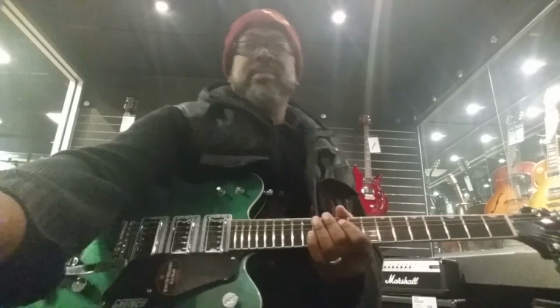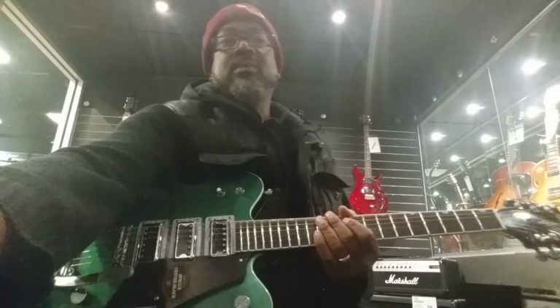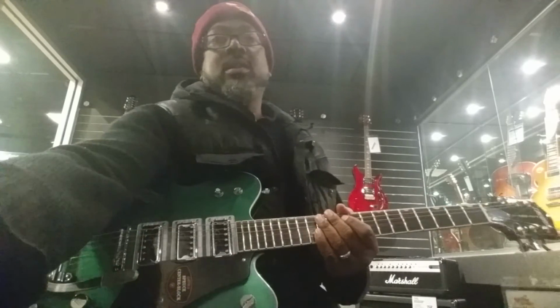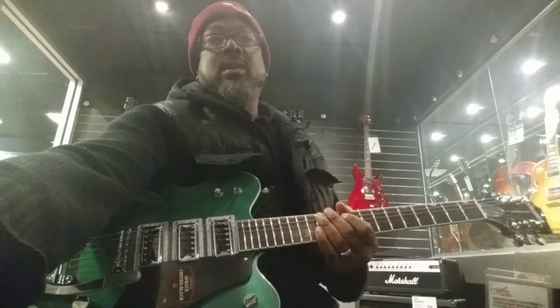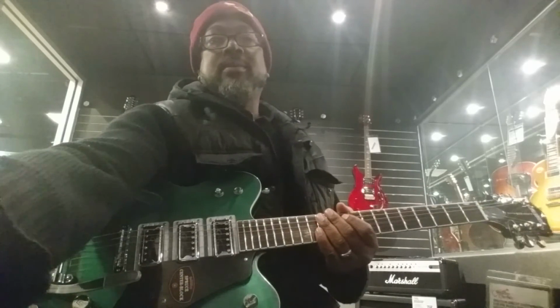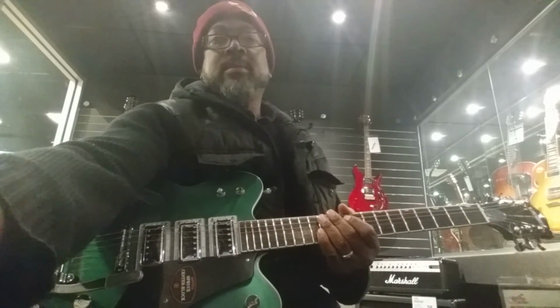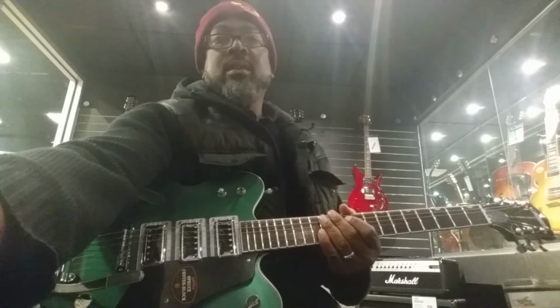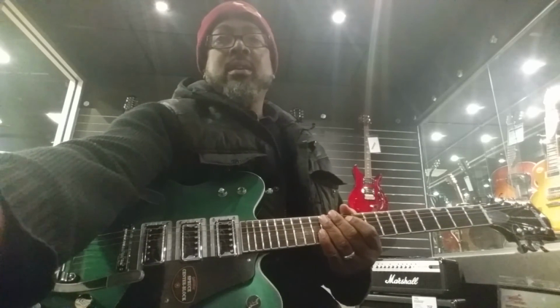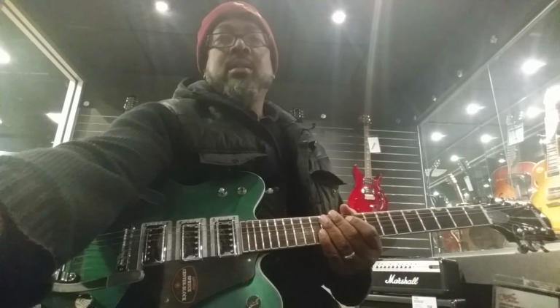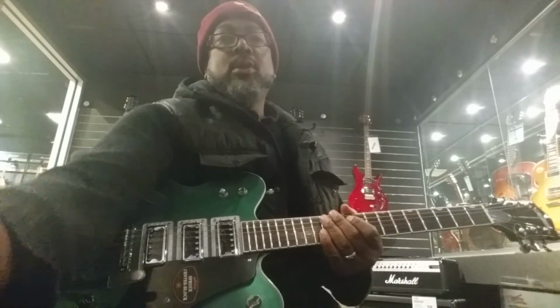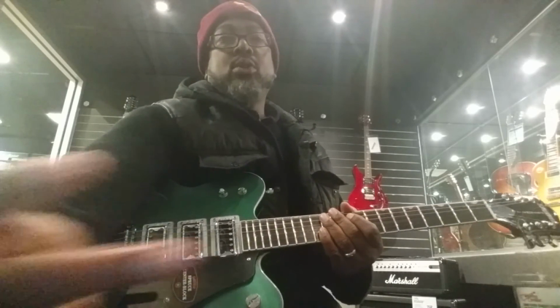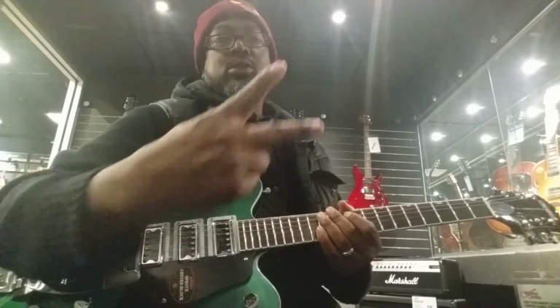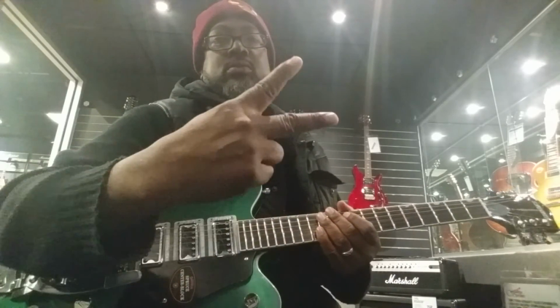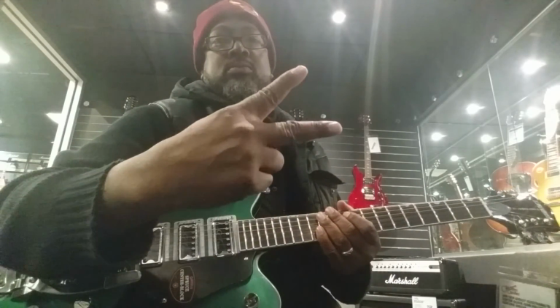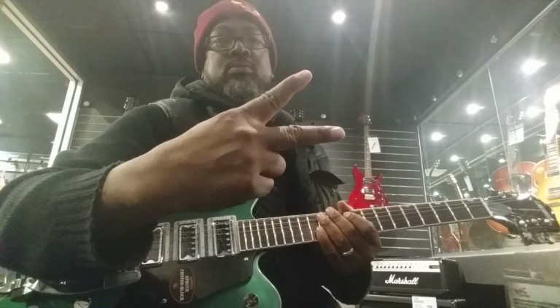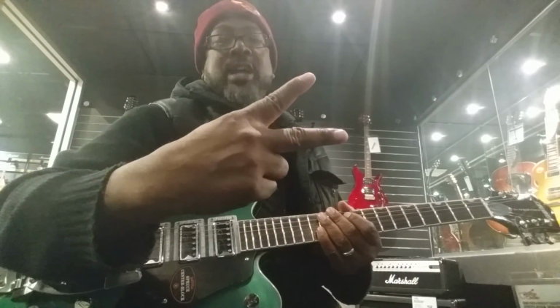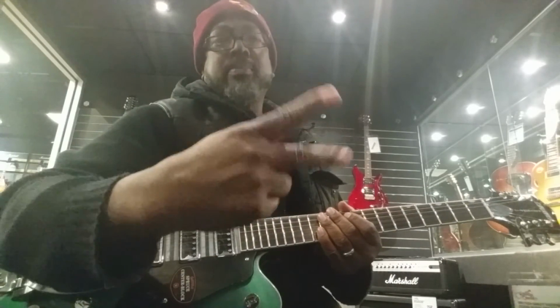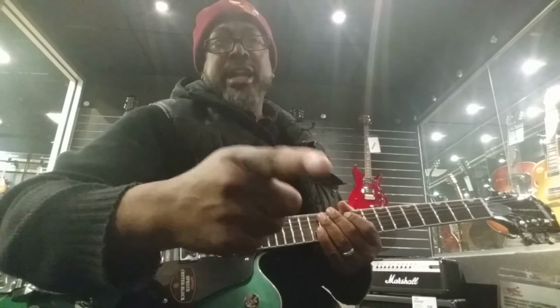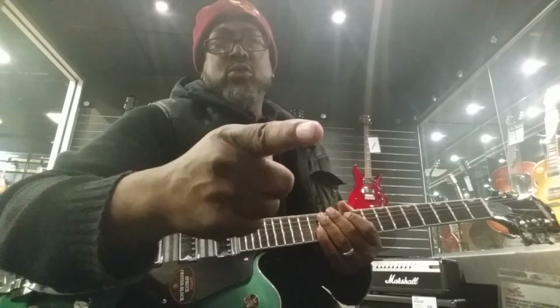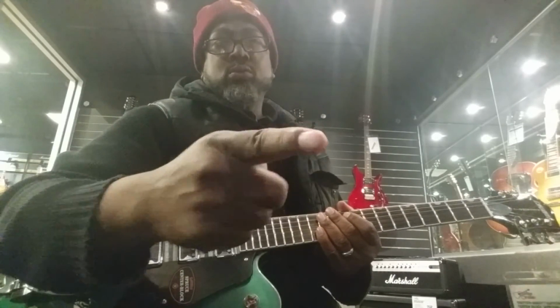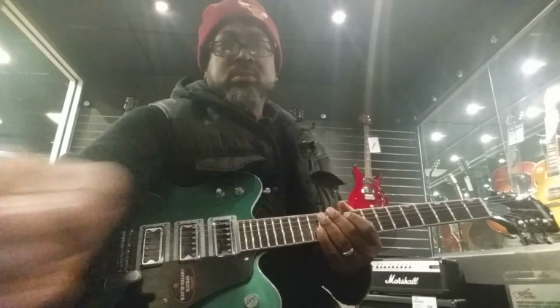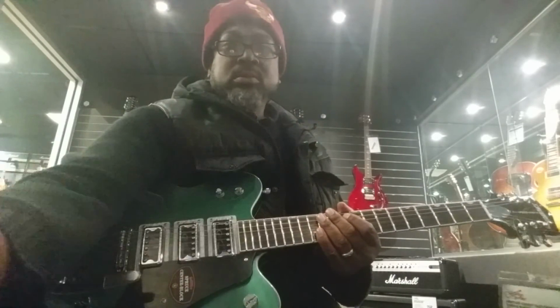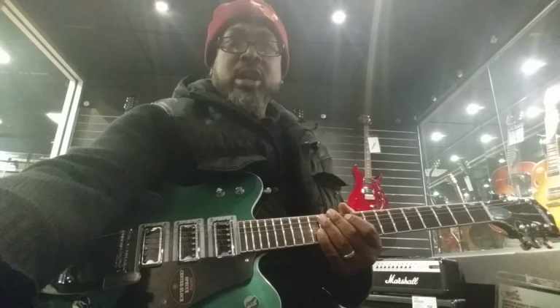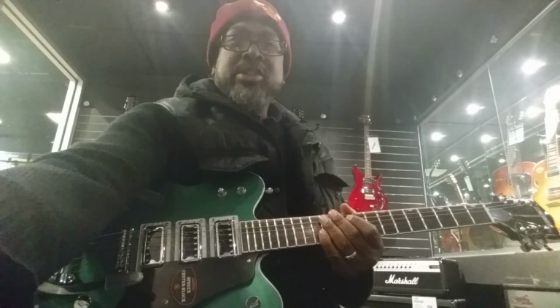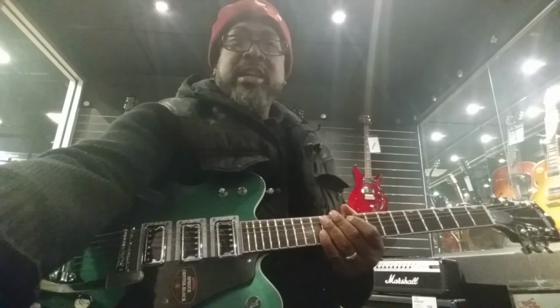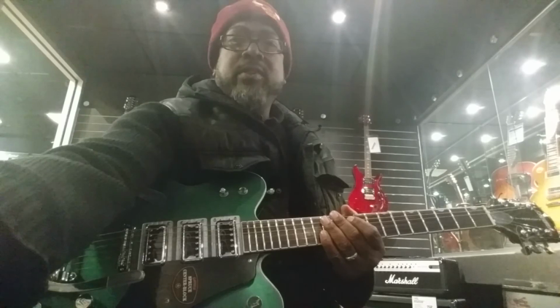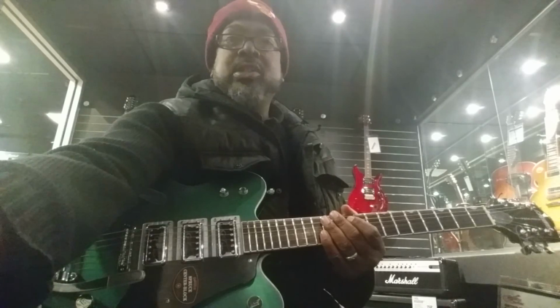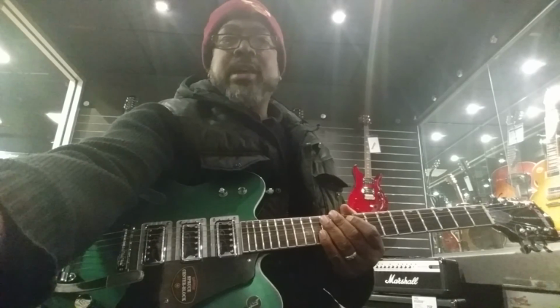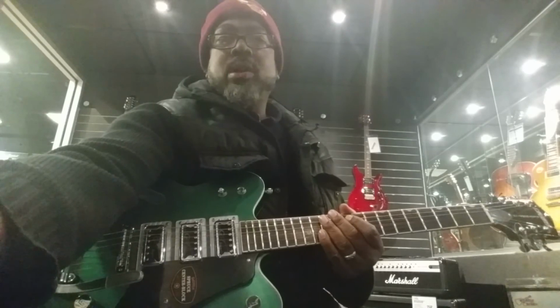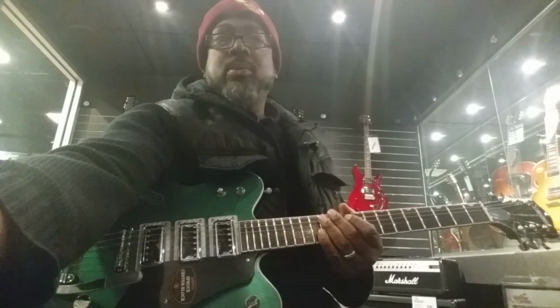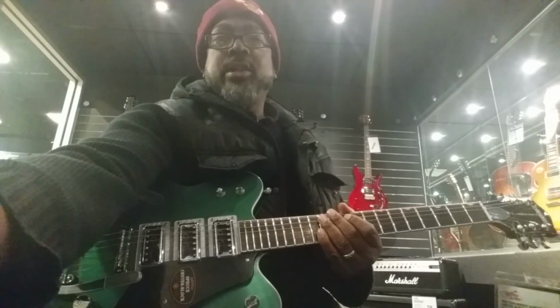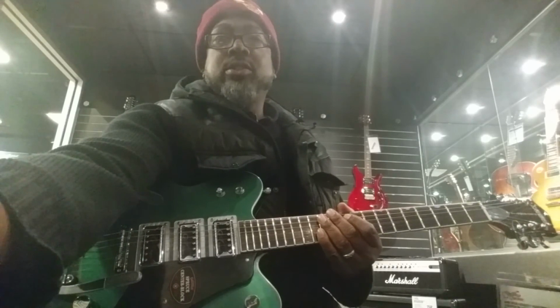Yeah, the blues — I can play that too. Y'all be checking for me. Spike Rebel. Peace.